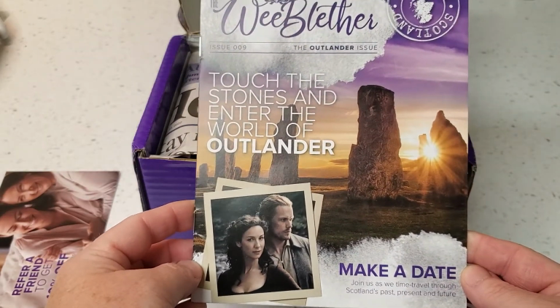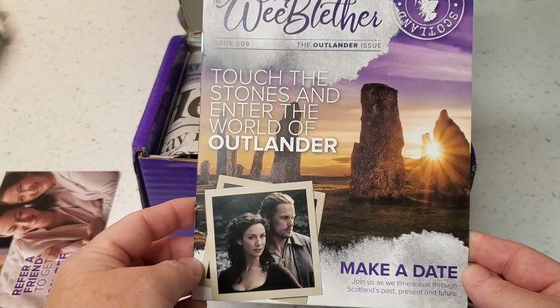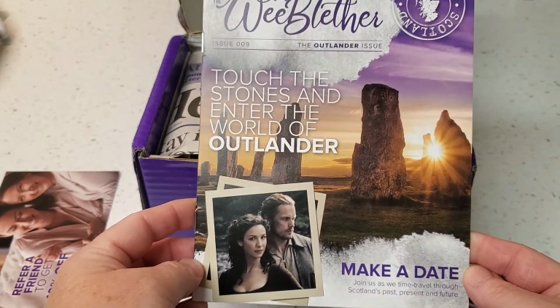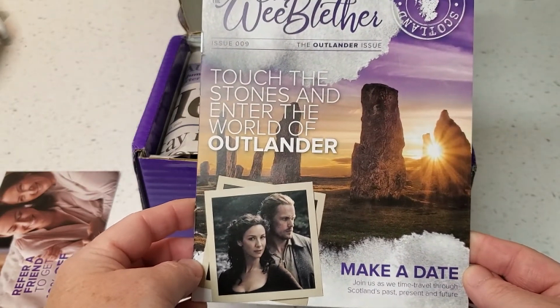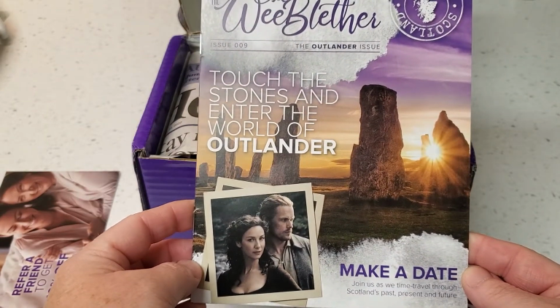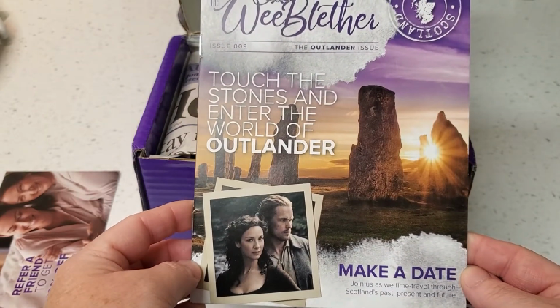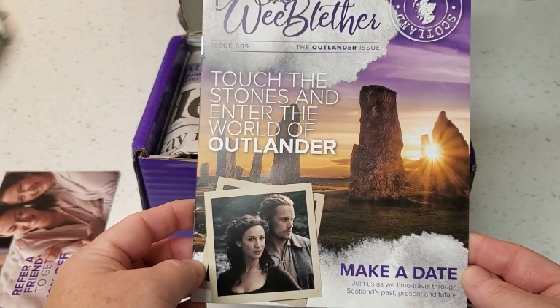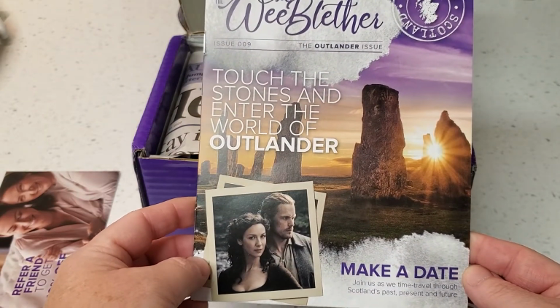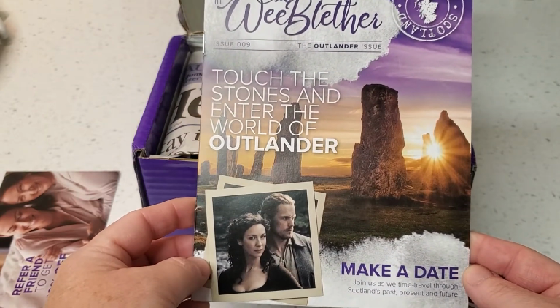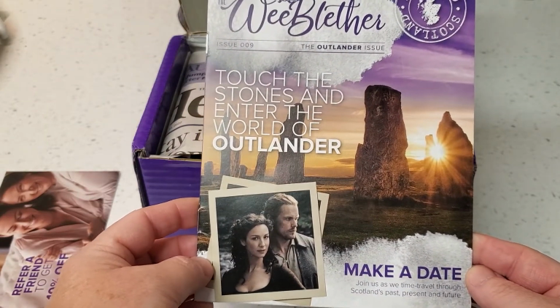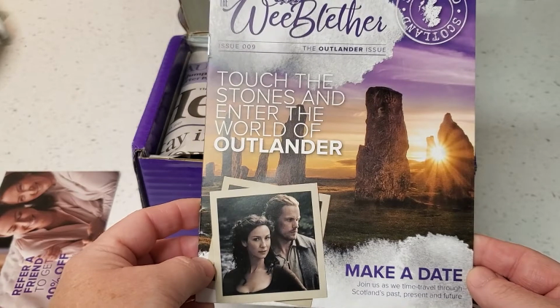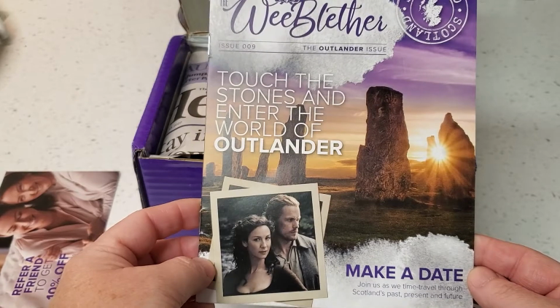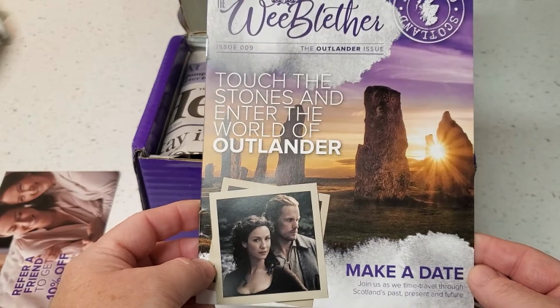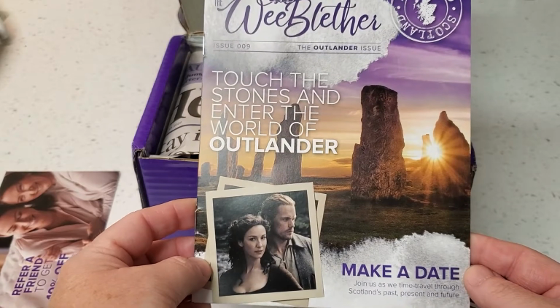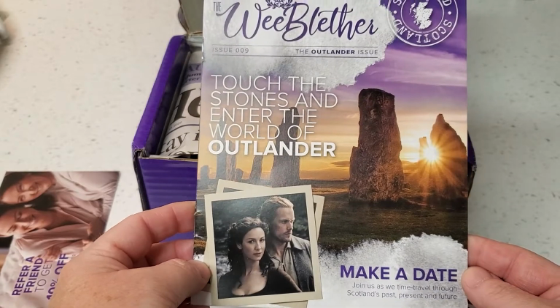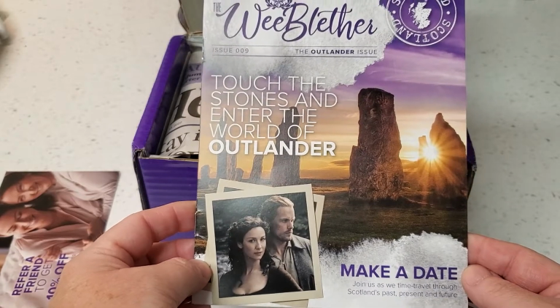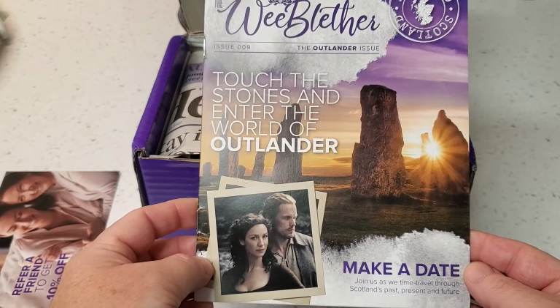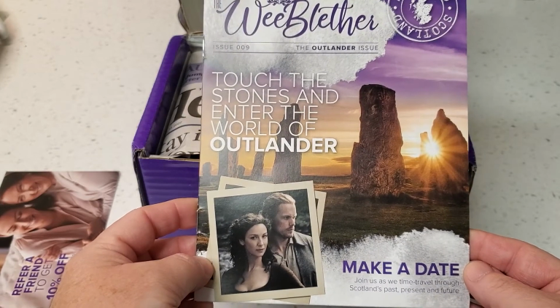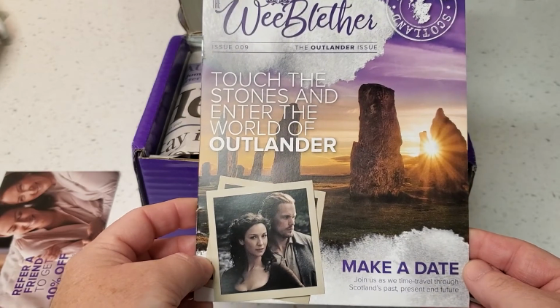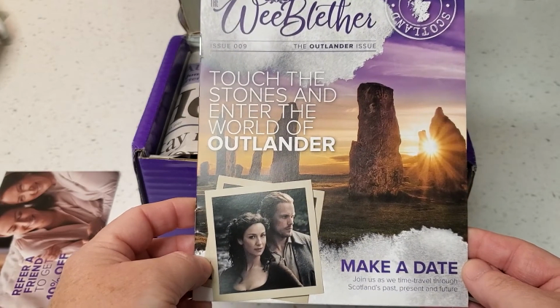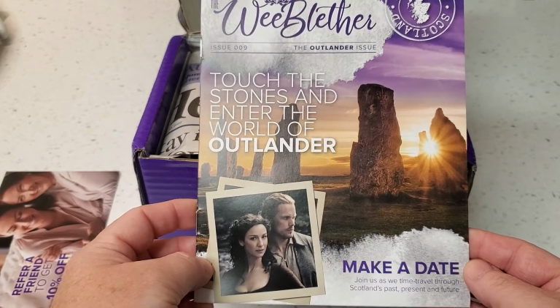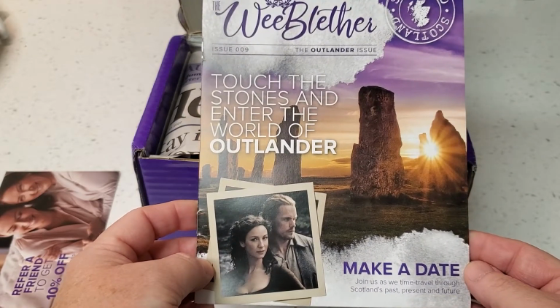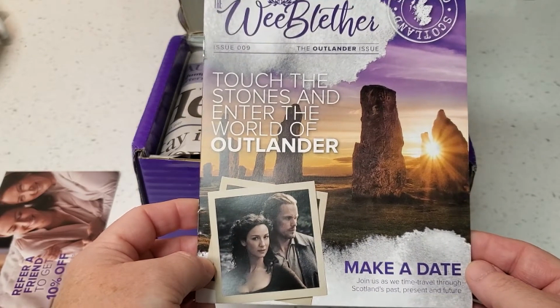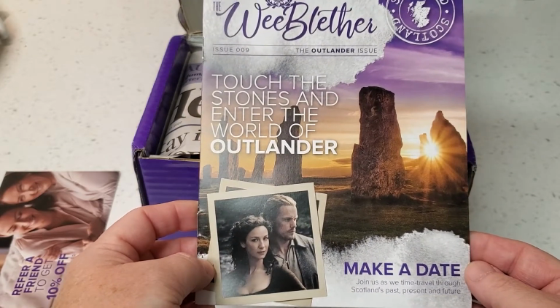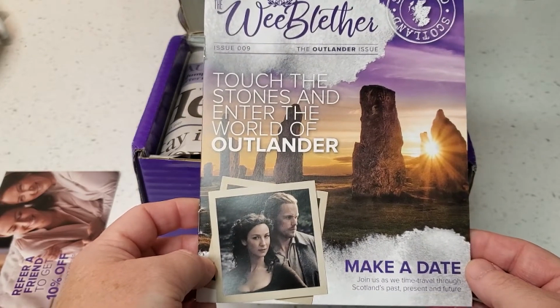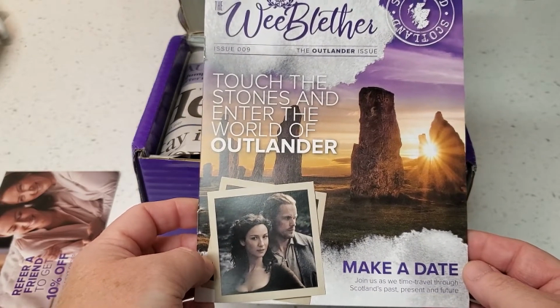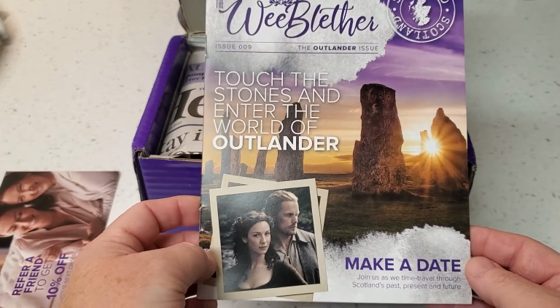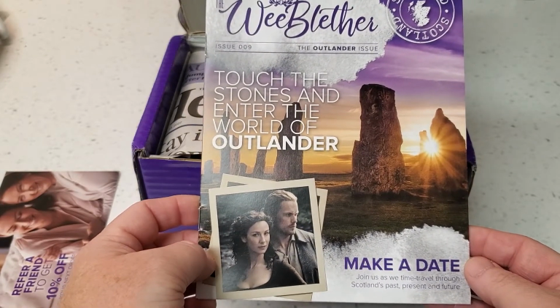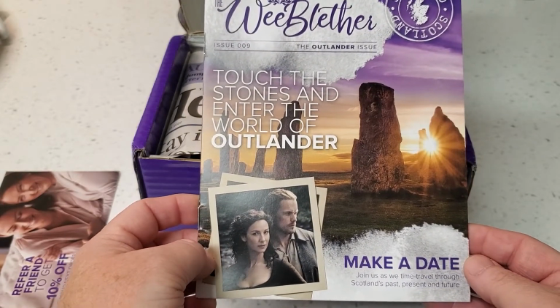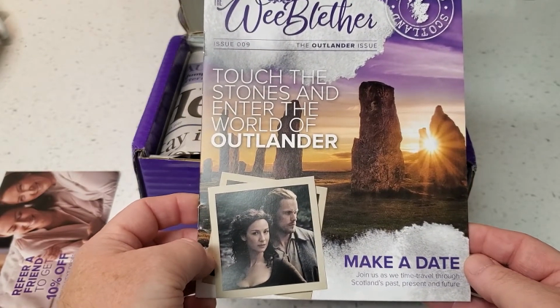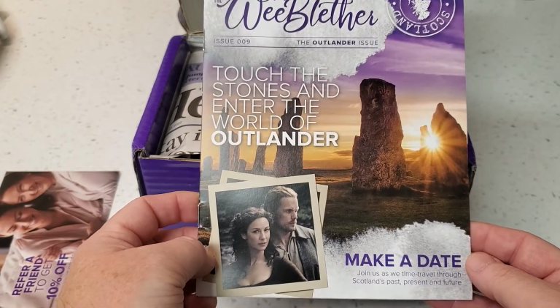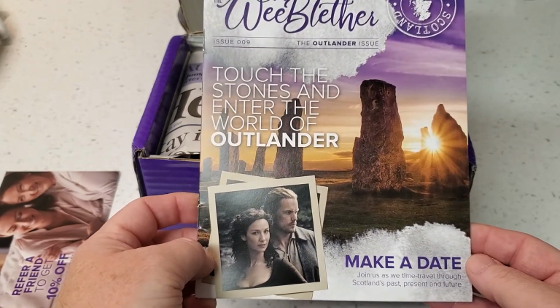Touch the stones and enter the world of Outlander! How many Outlander fans are out there? Let me know in the comments.